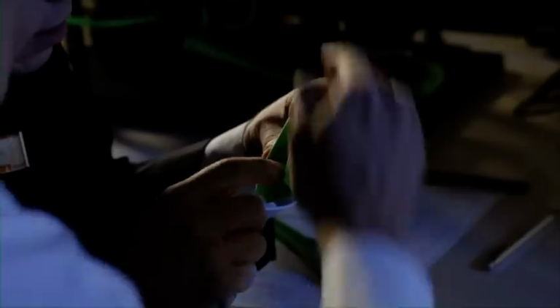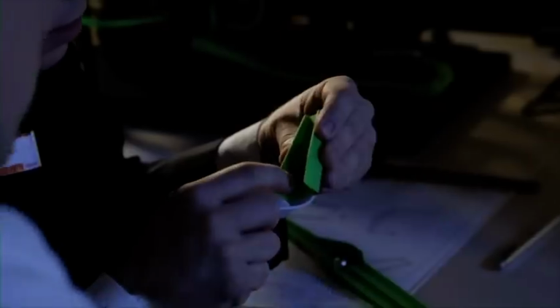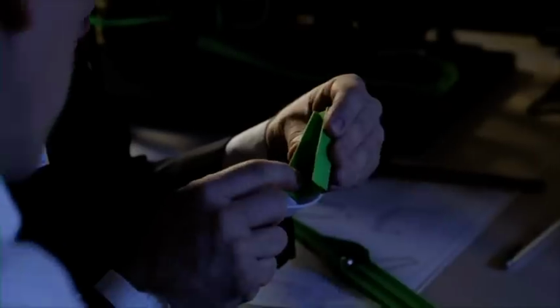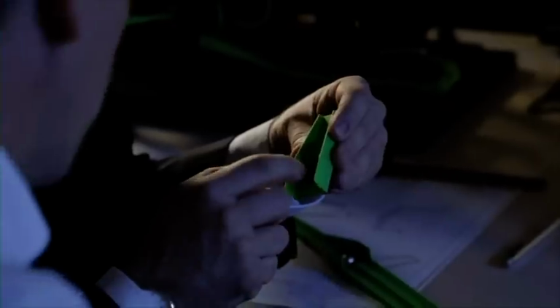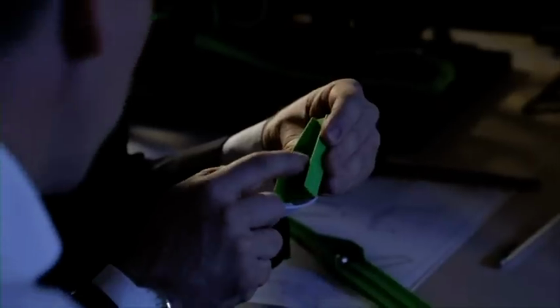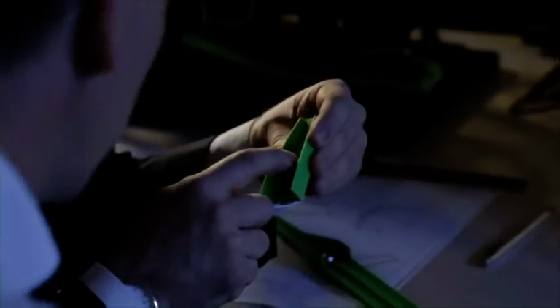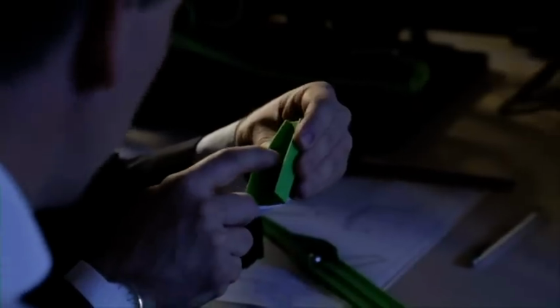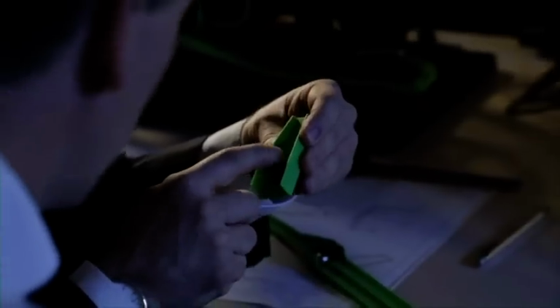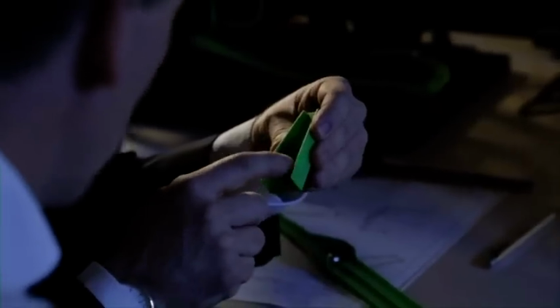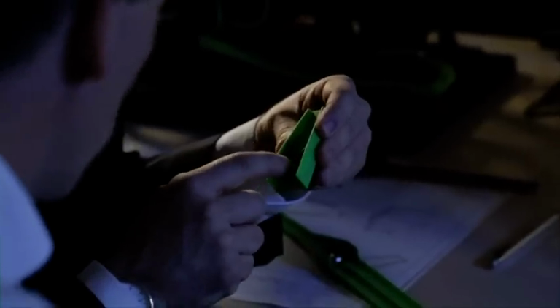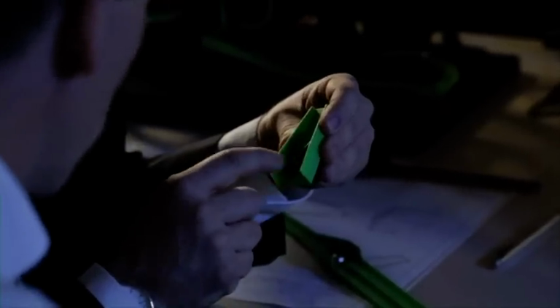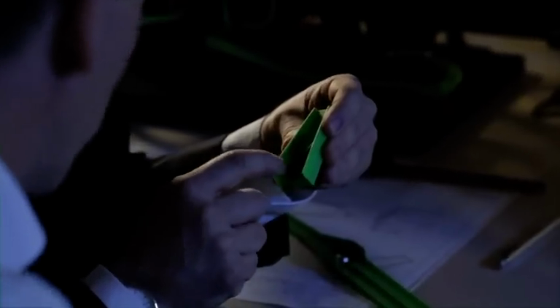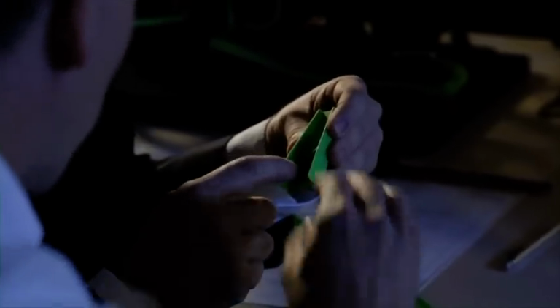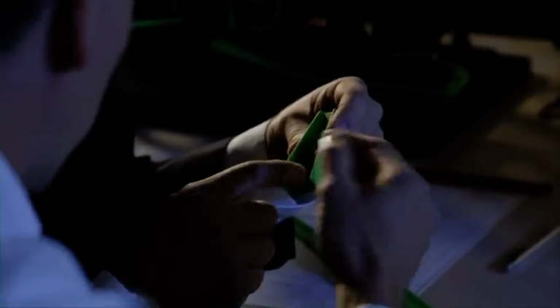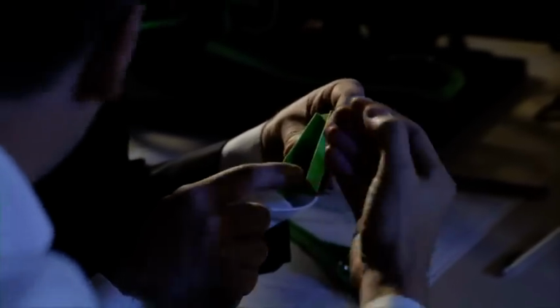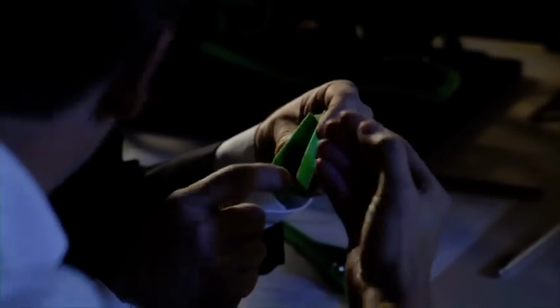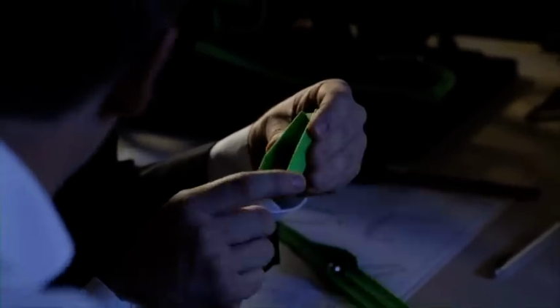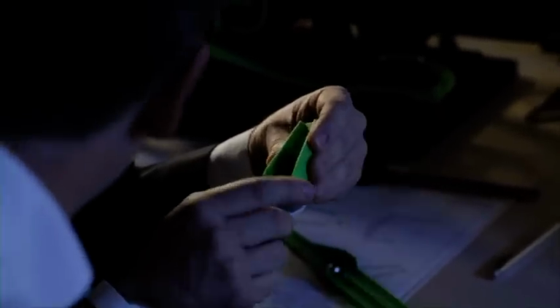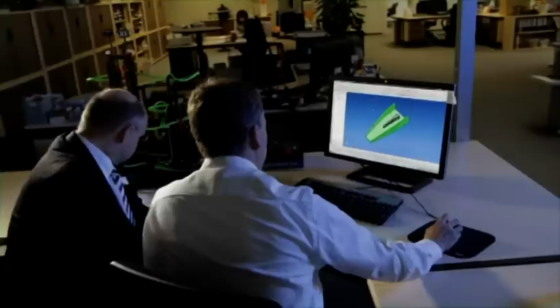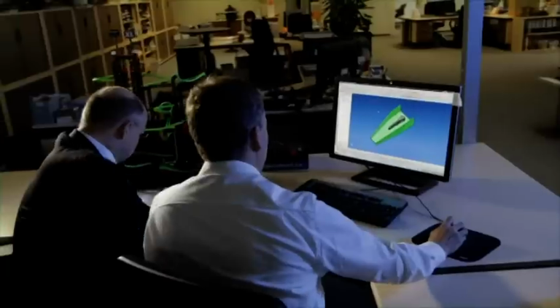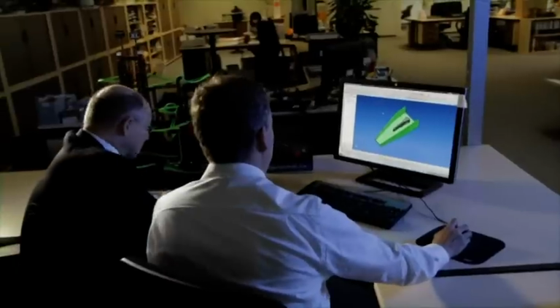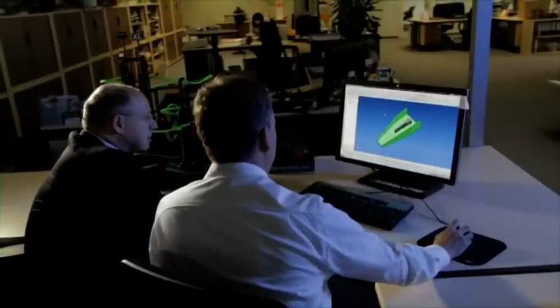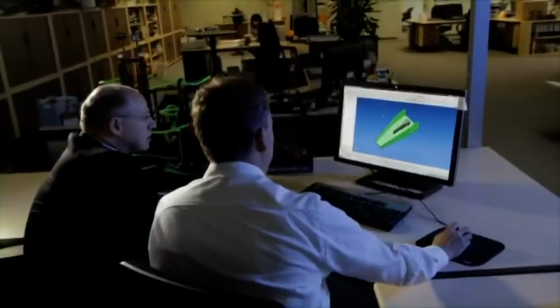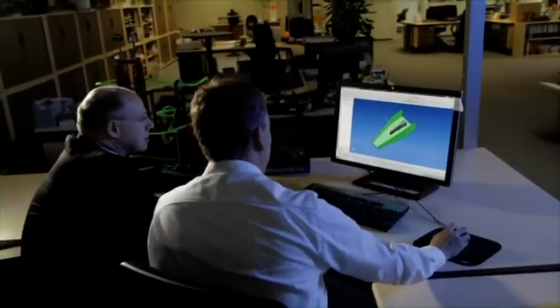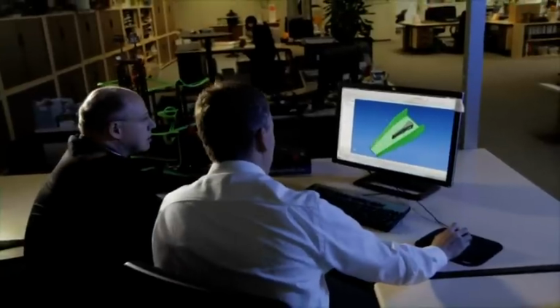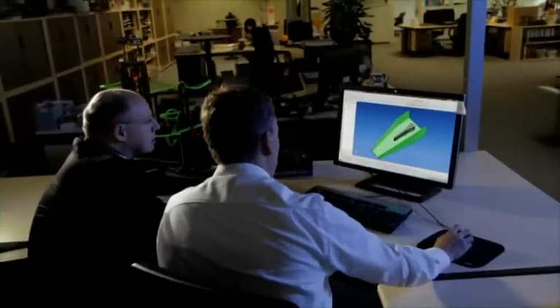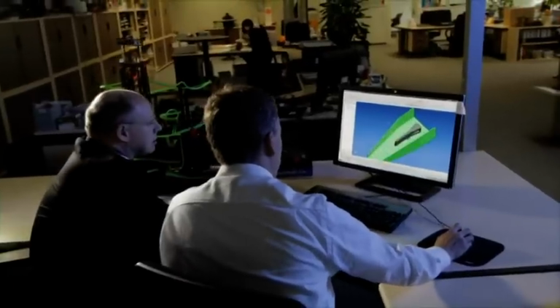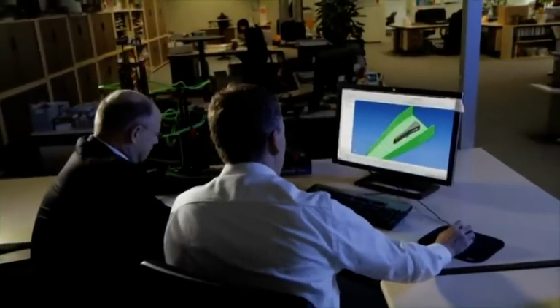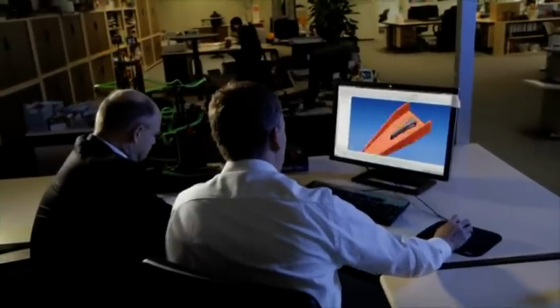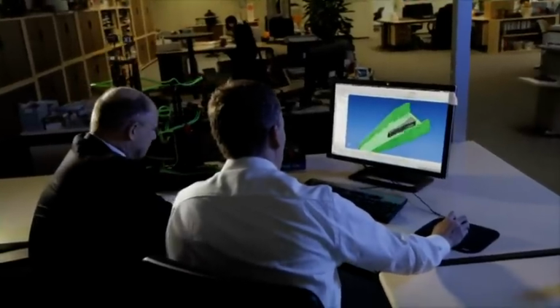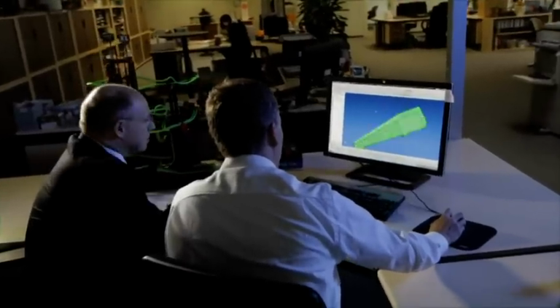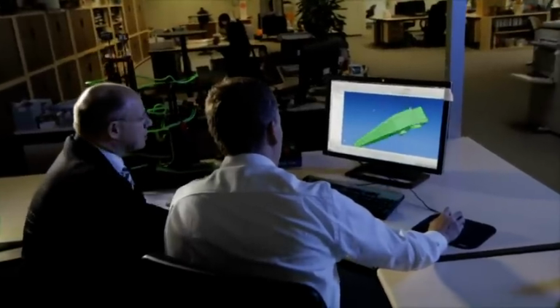From design to manufacture, all components produced by the family company are made in Germany.